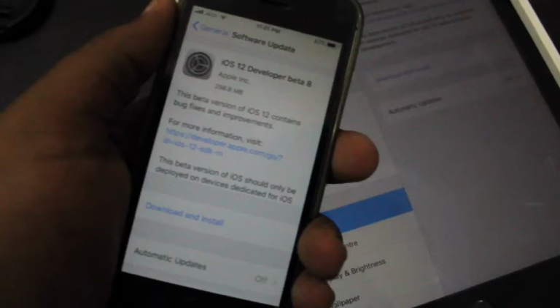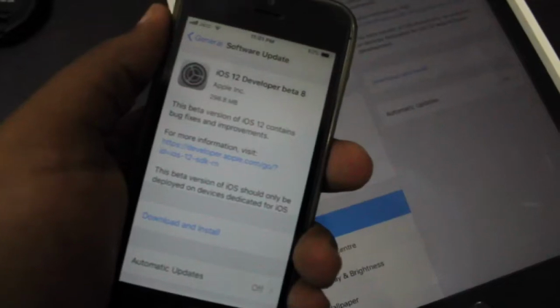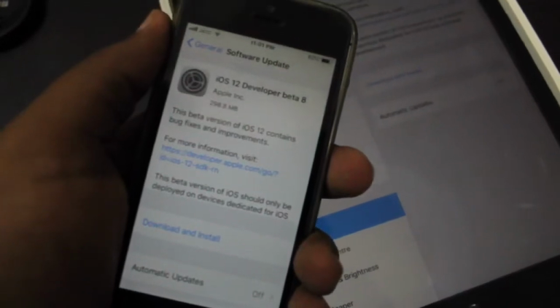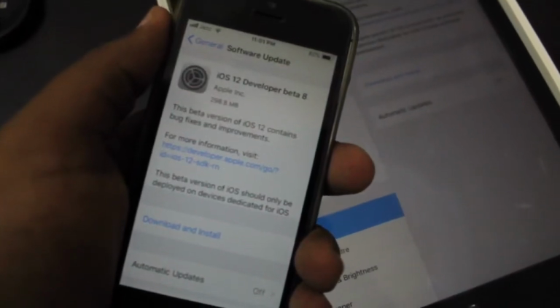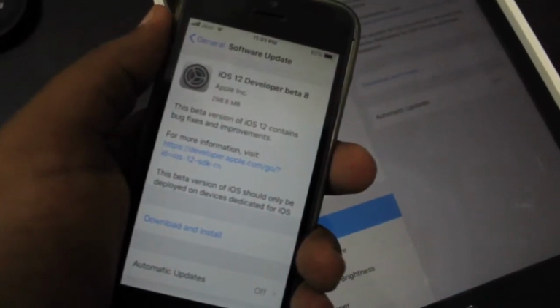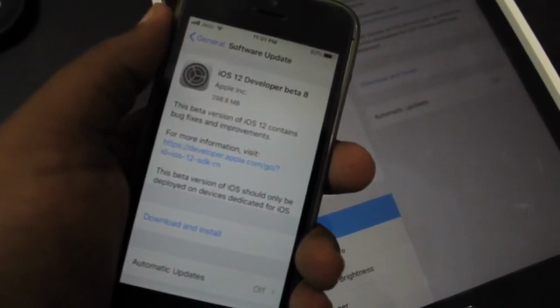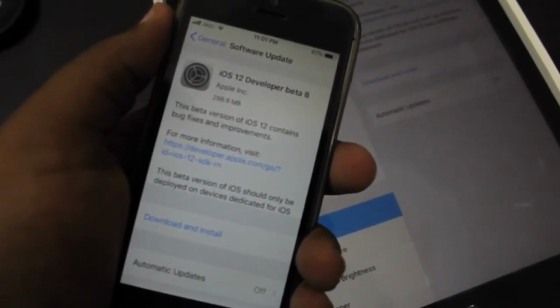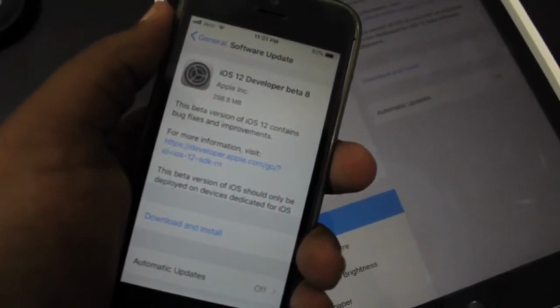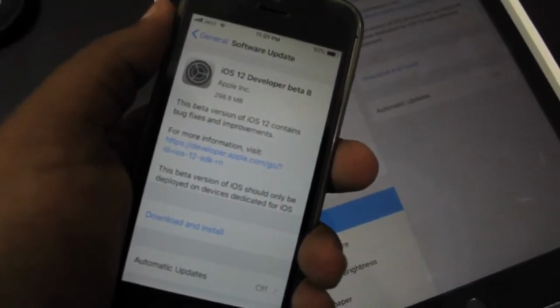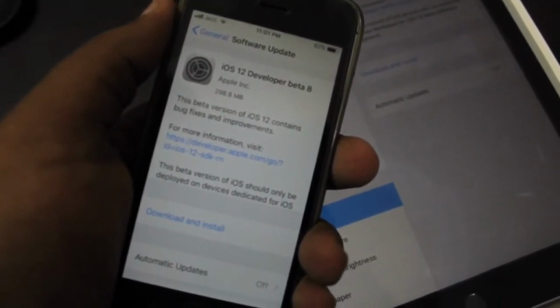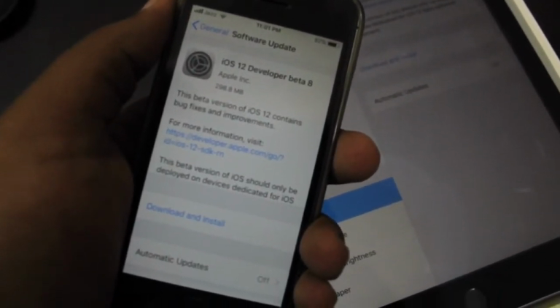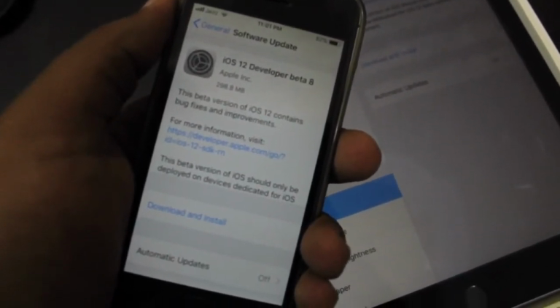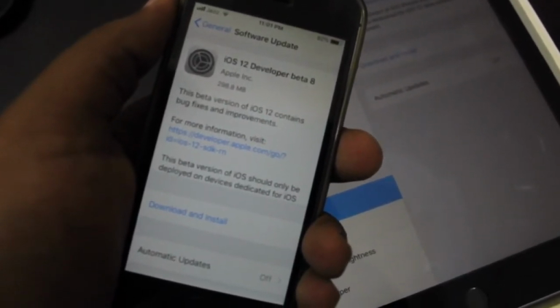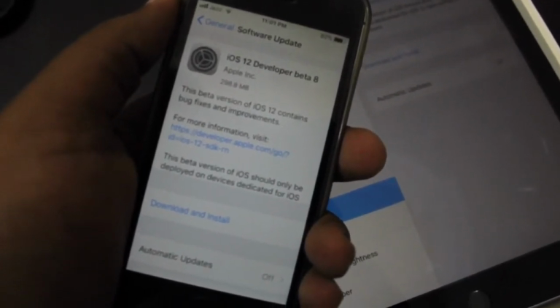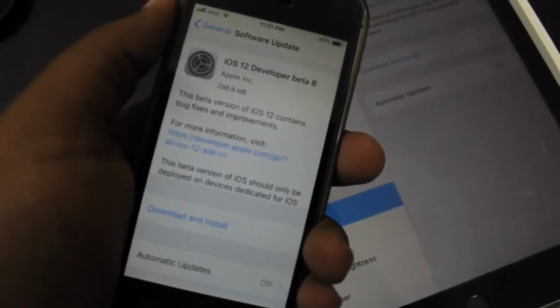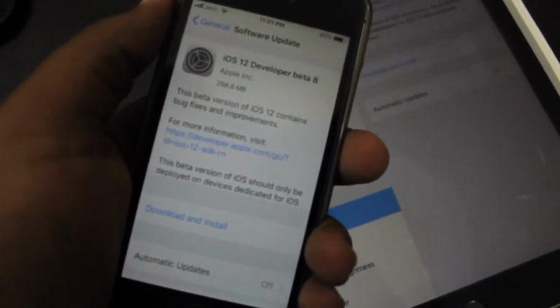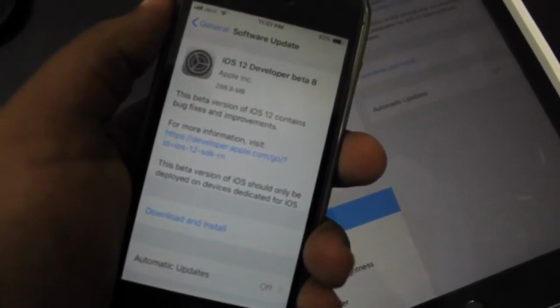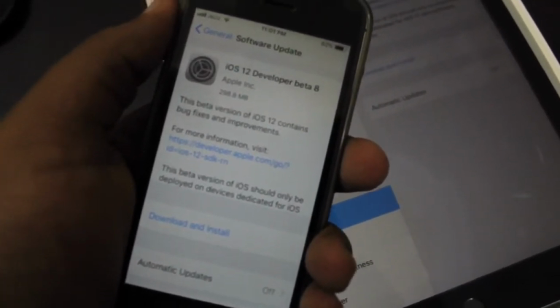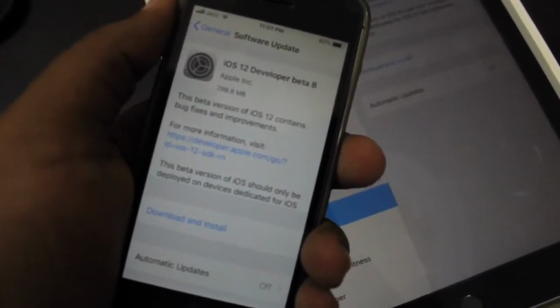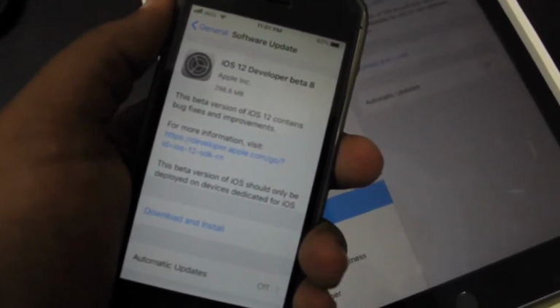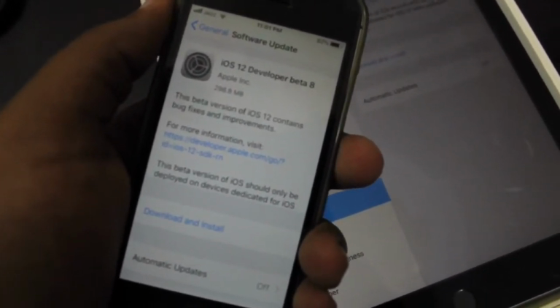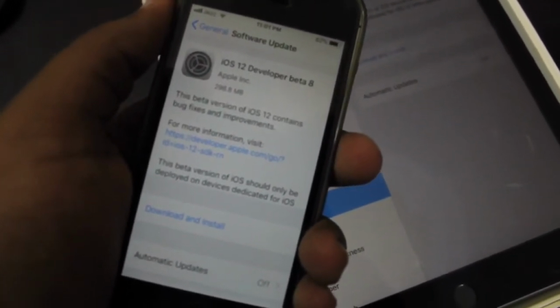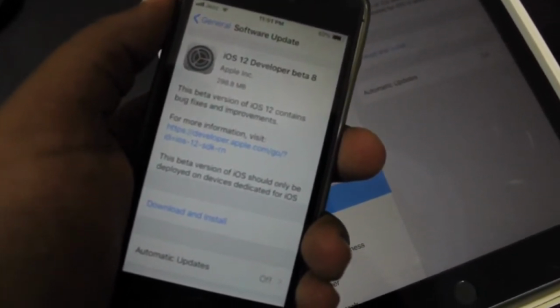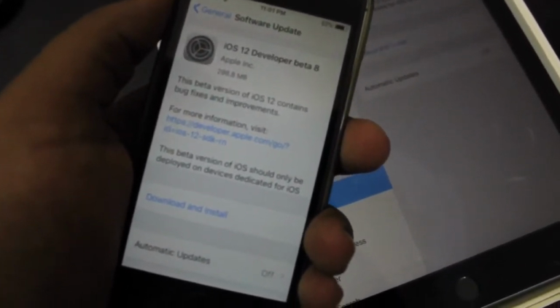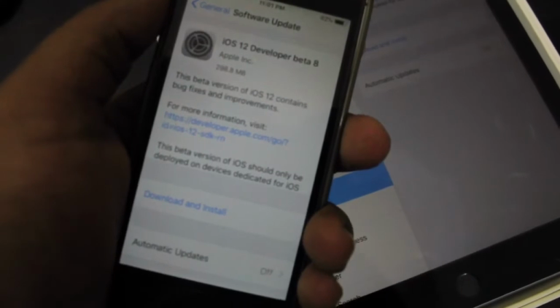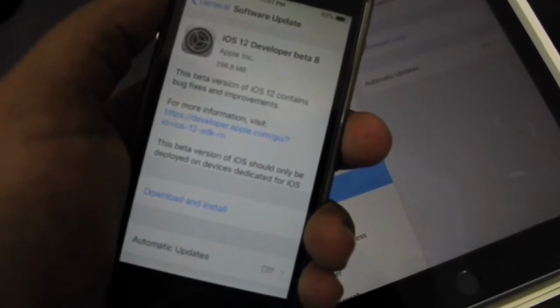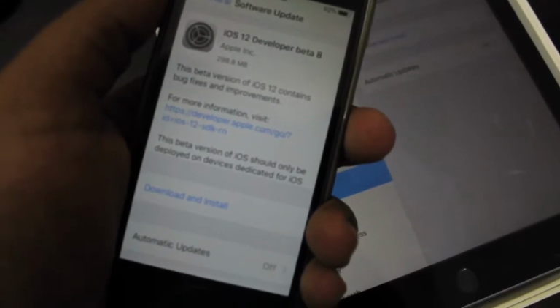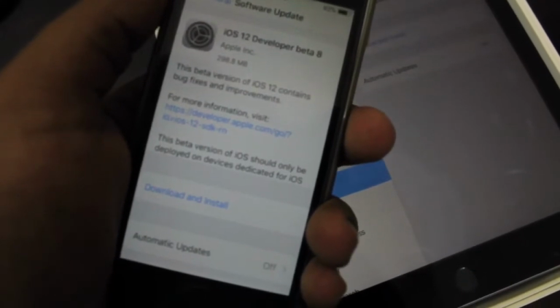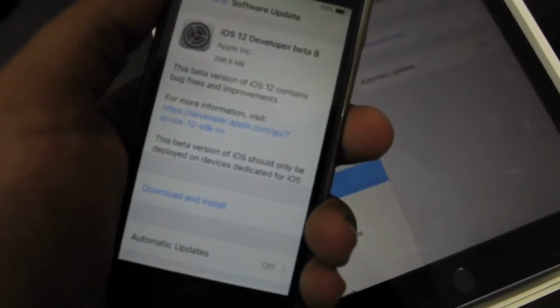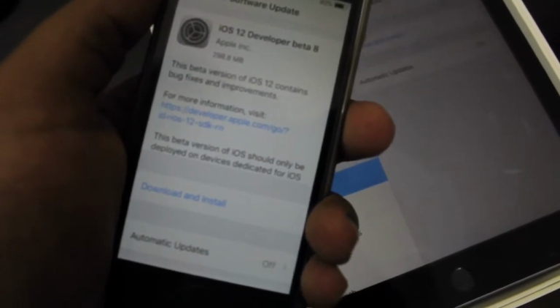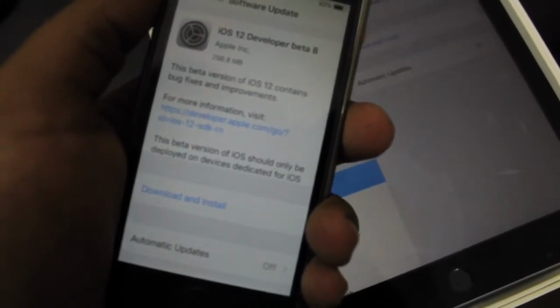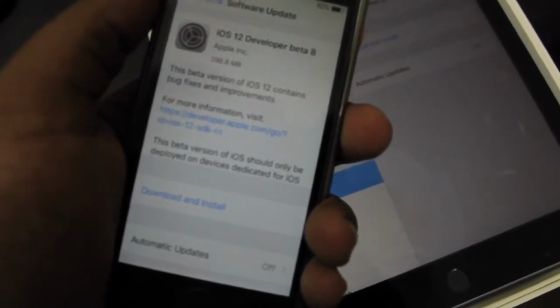What's up friends, welcome to 9to5tech. This is the iOS 12 developer beta 8 max clock battery drain test.